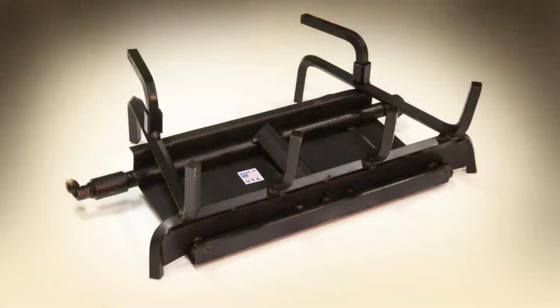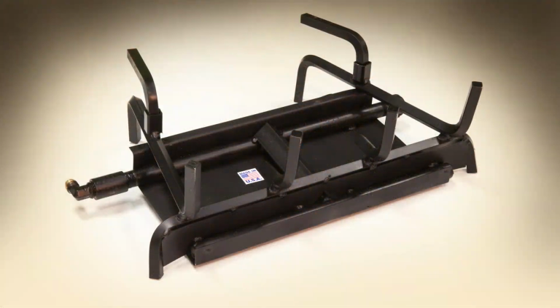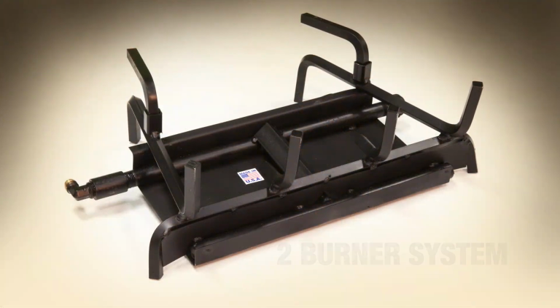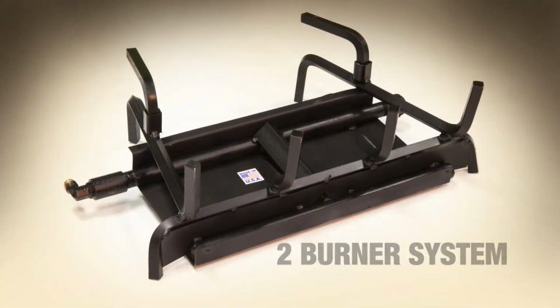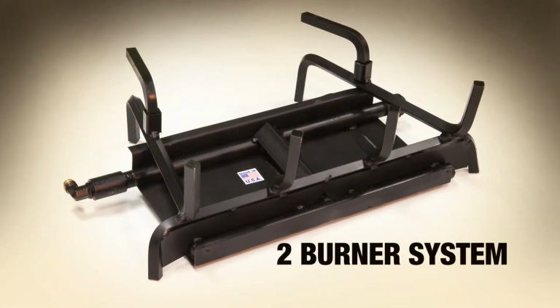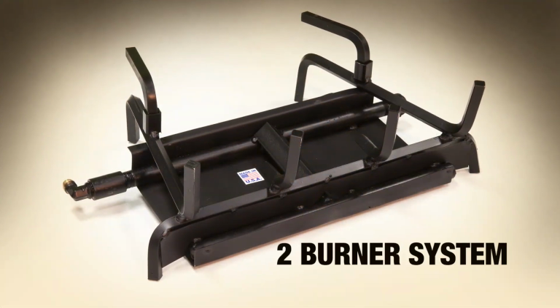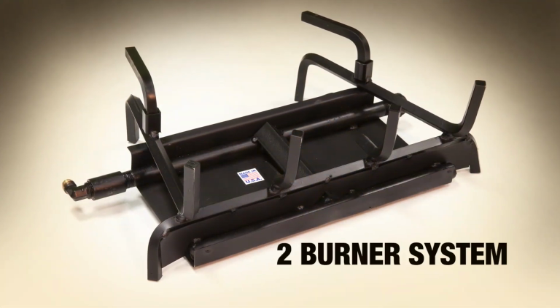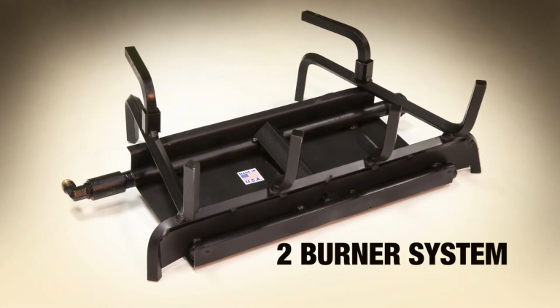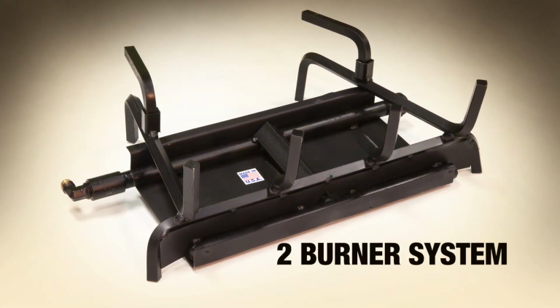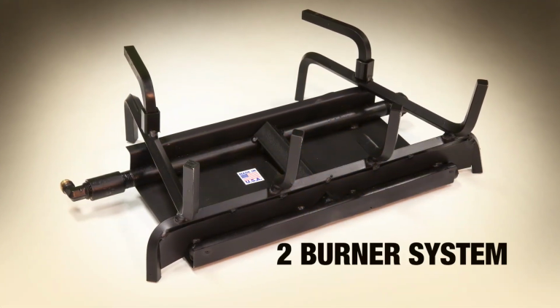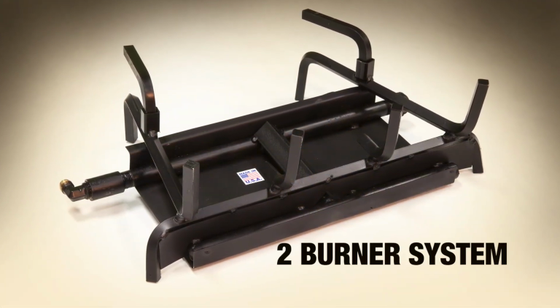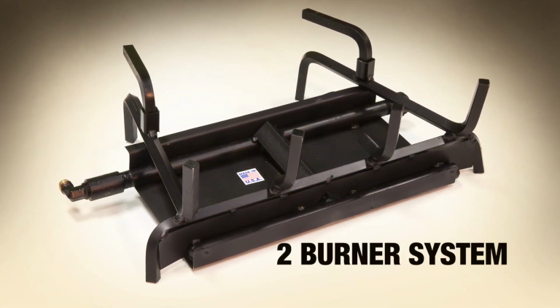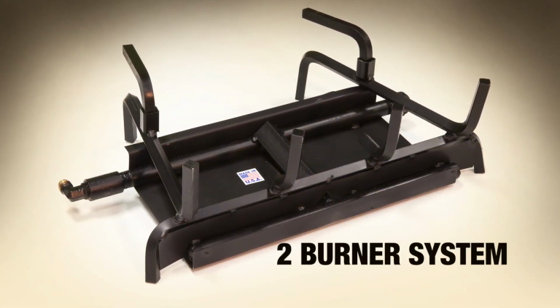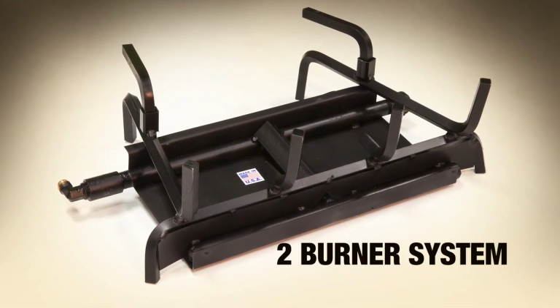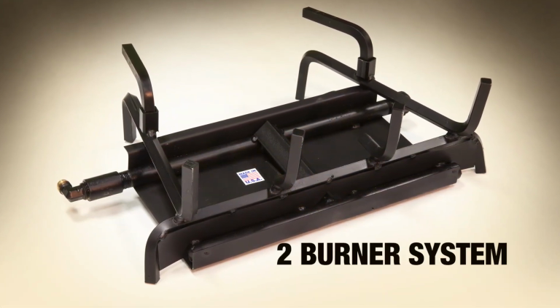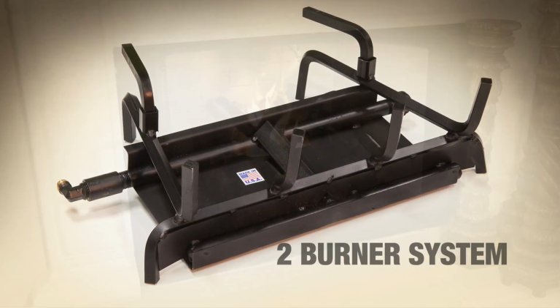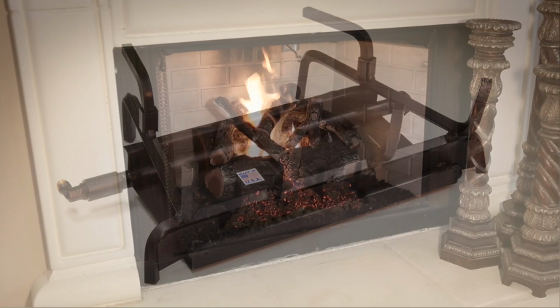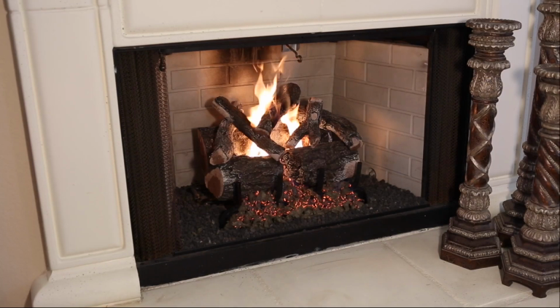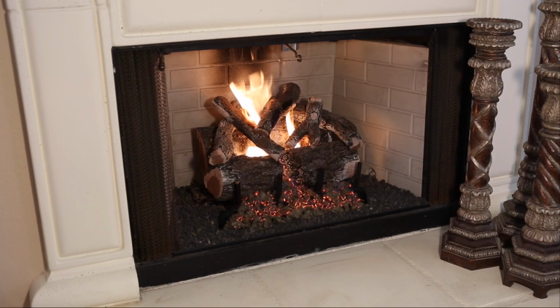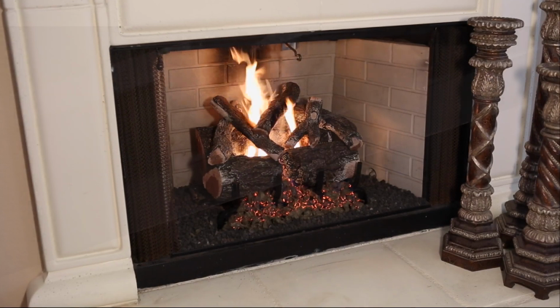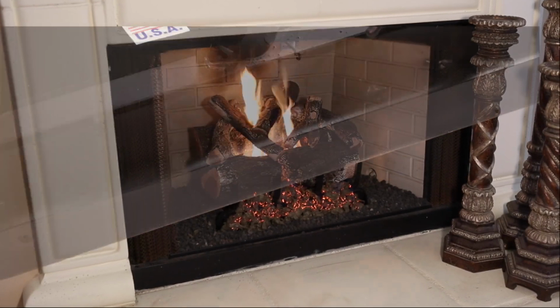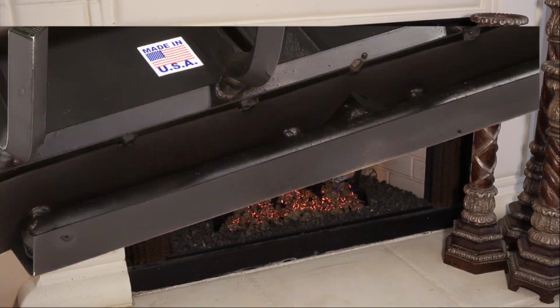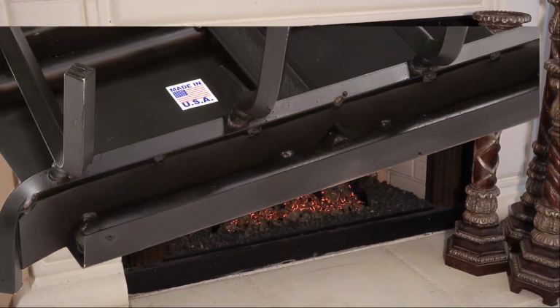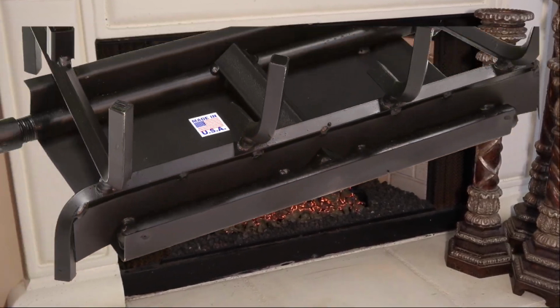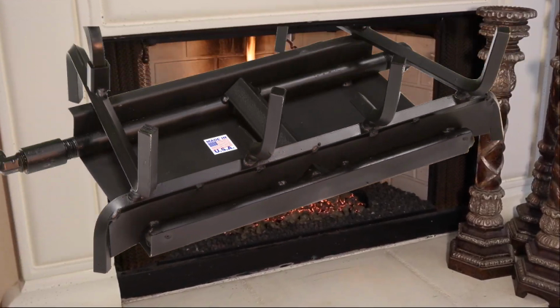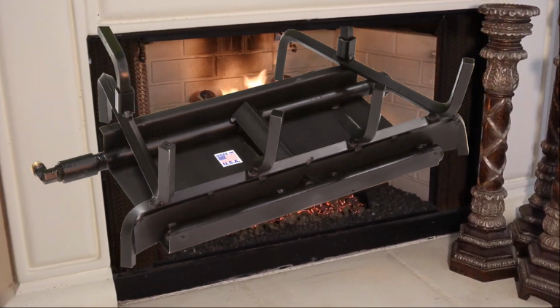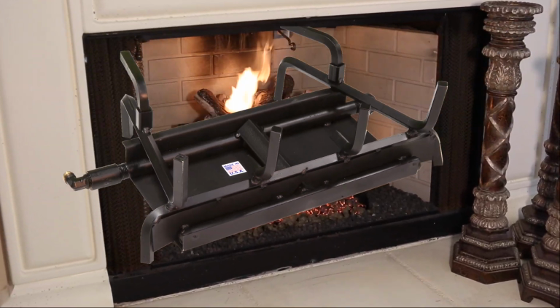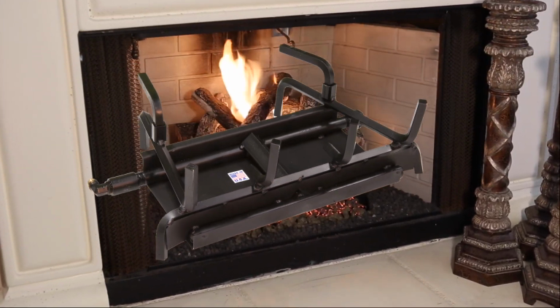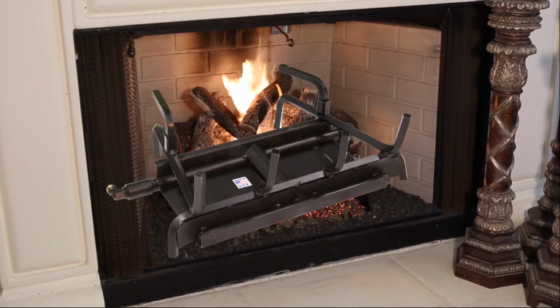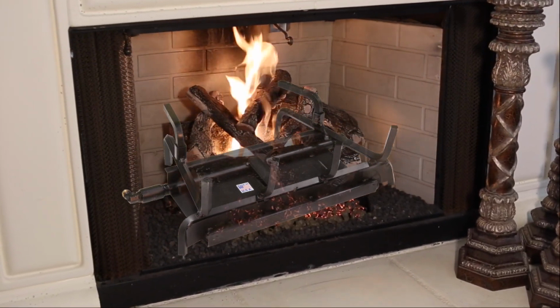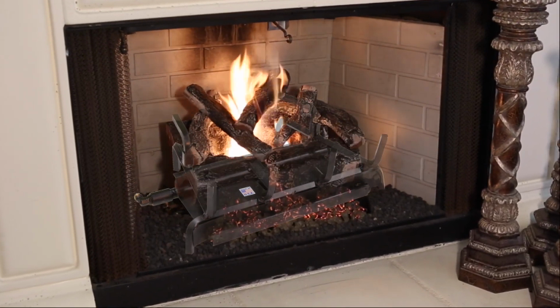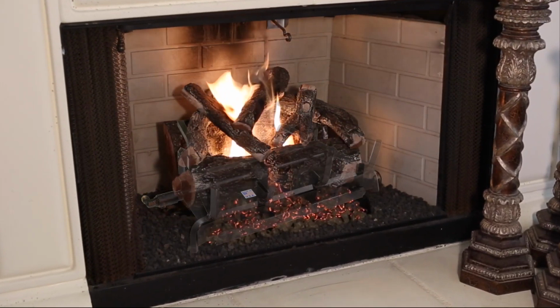Sitting comfortably on our two-burner system, the burner pan is filled with glowing embers, giving the look that our Arizona Weathered Oak Charred Logs were burned right in your fireplace.